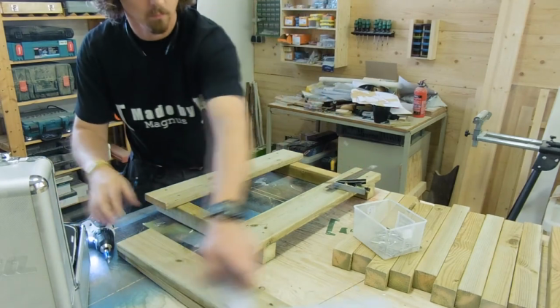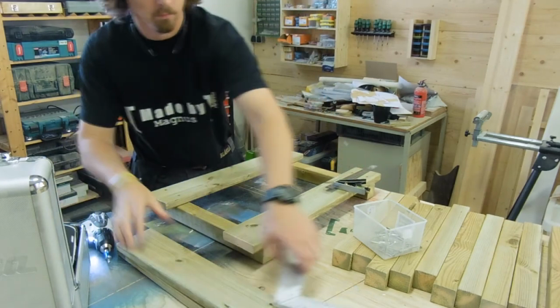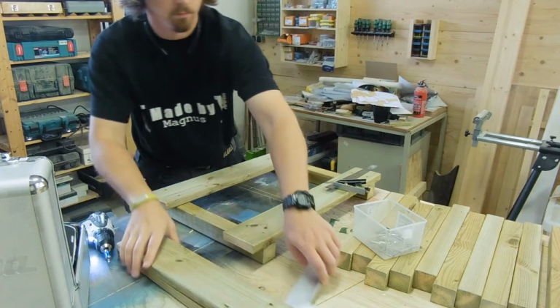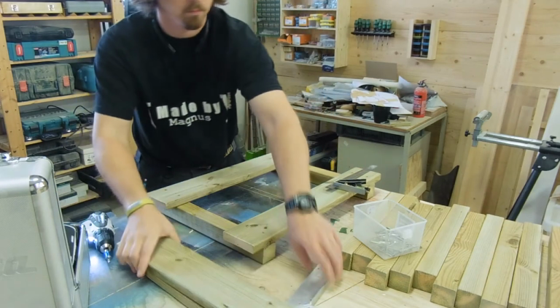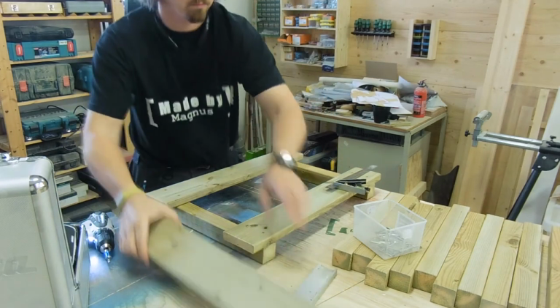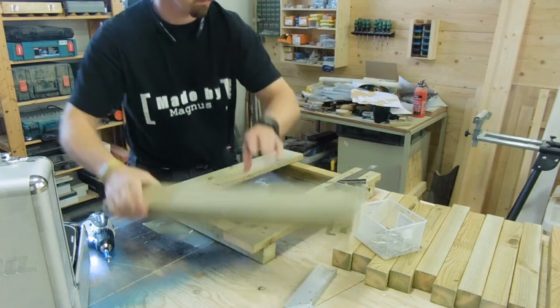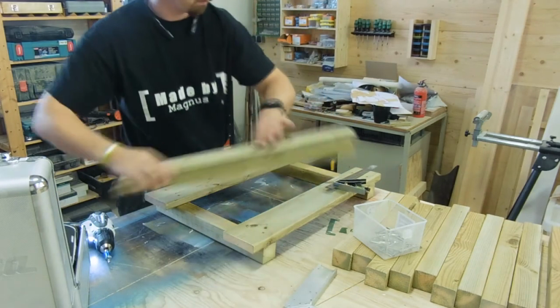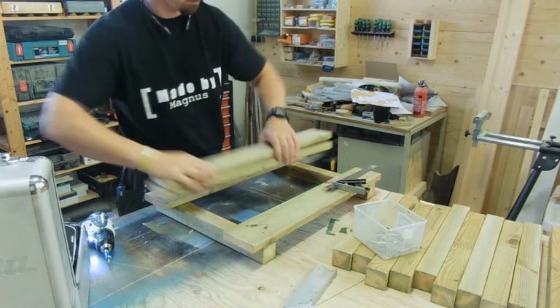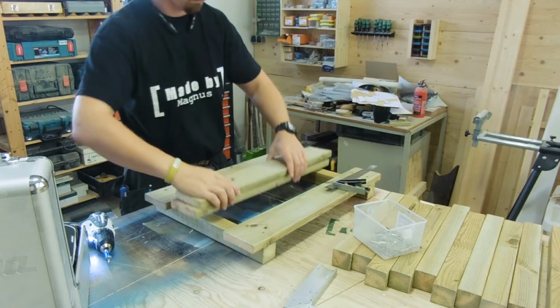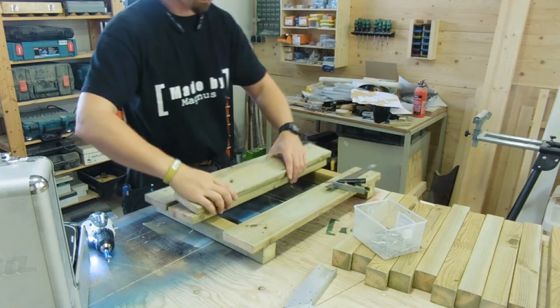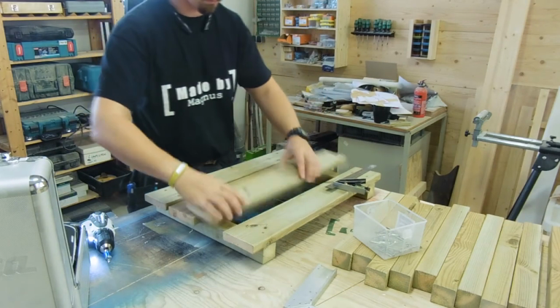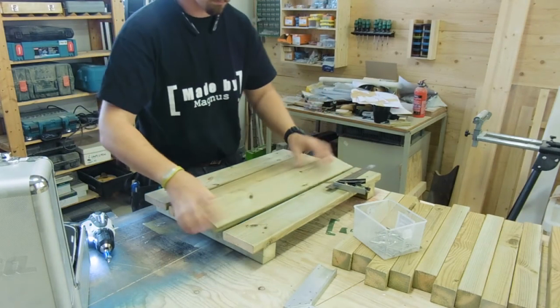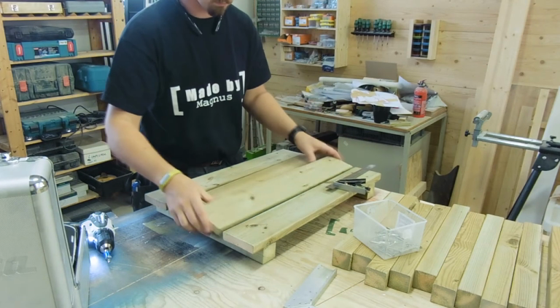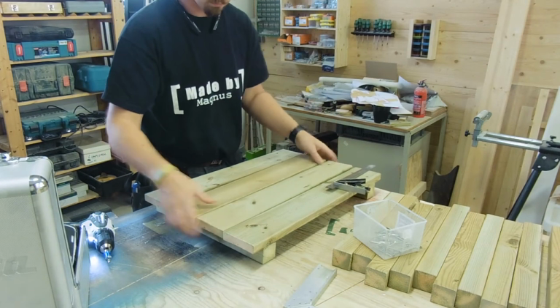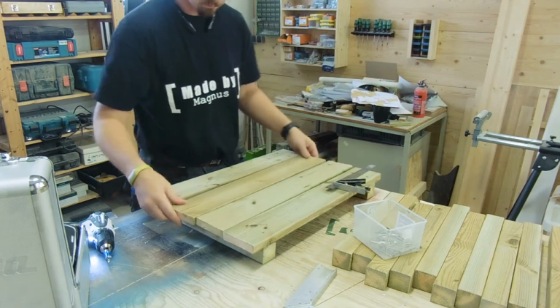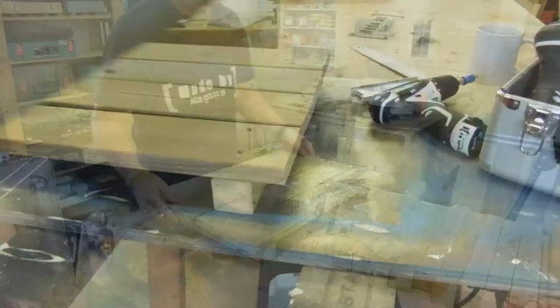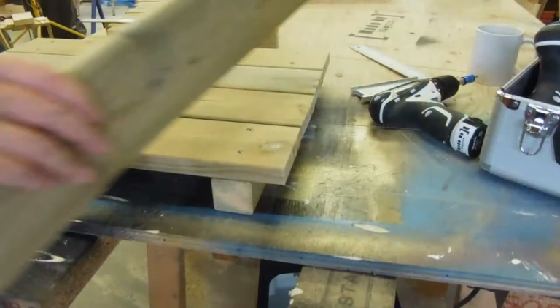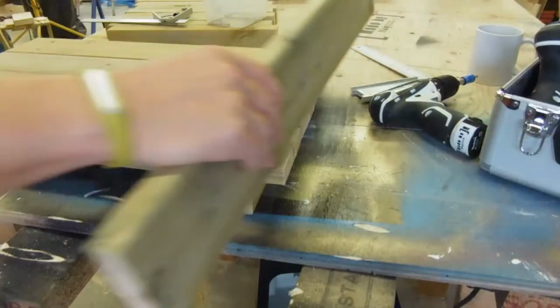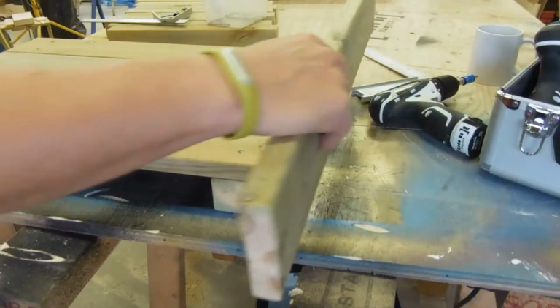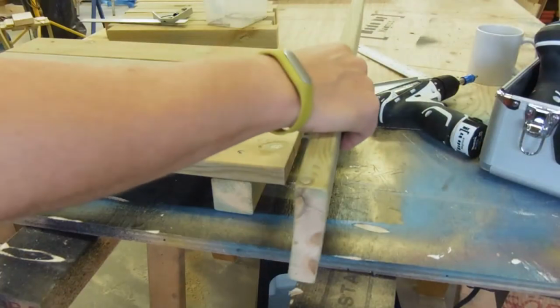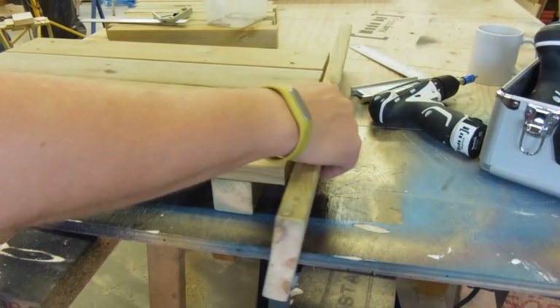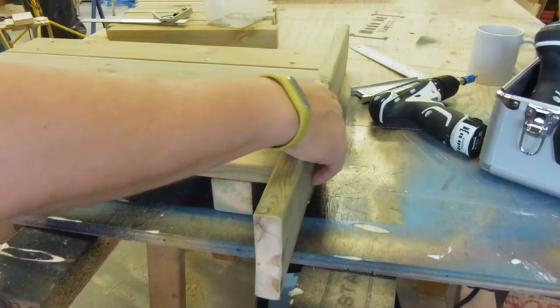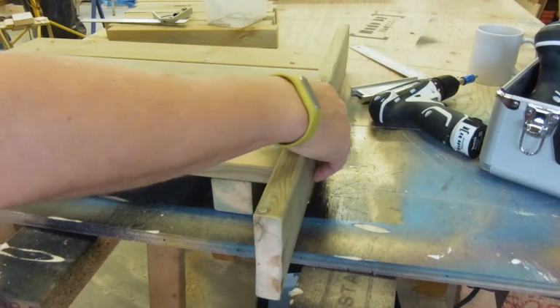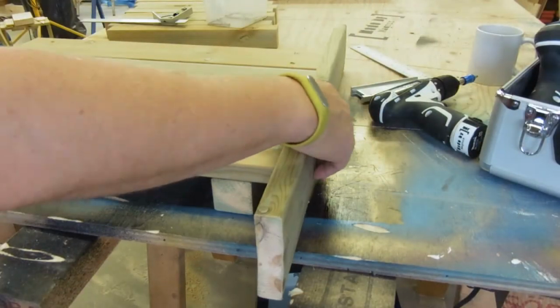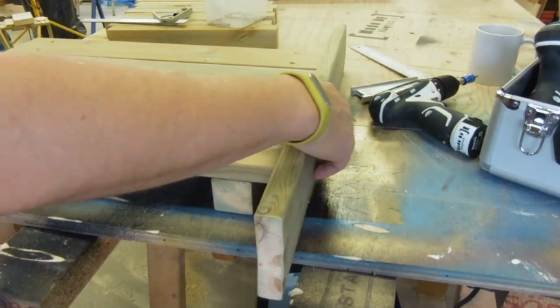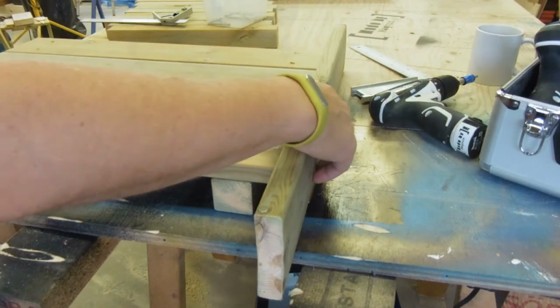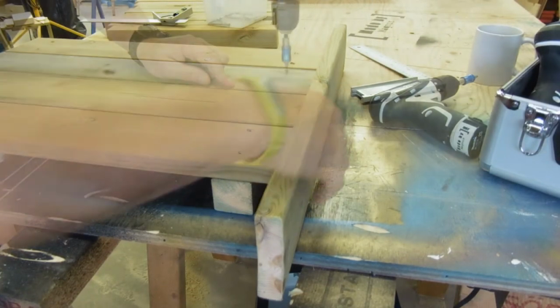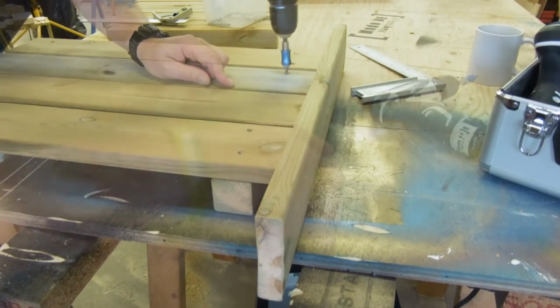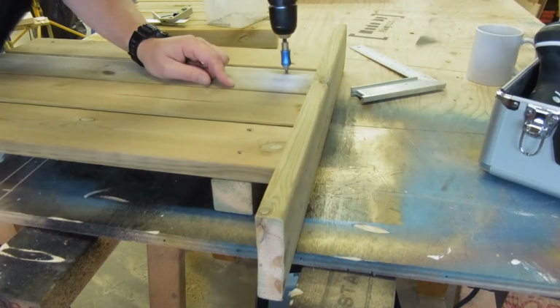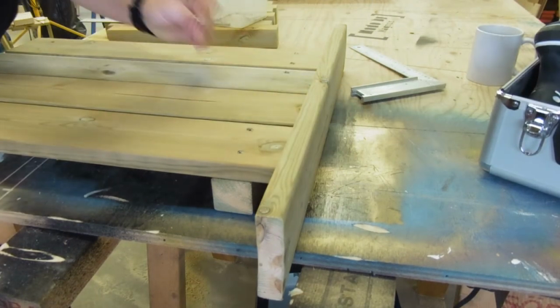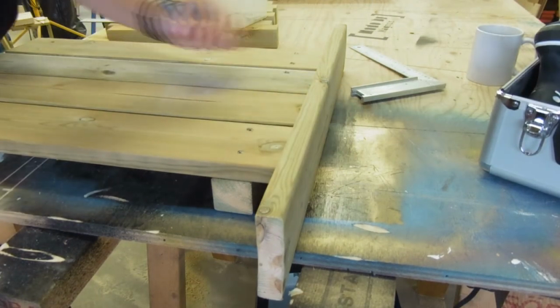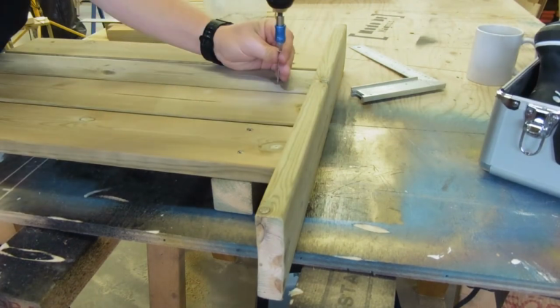The two pieces in between were spaced with even gaps, and I used an extra piece to line up the edges.